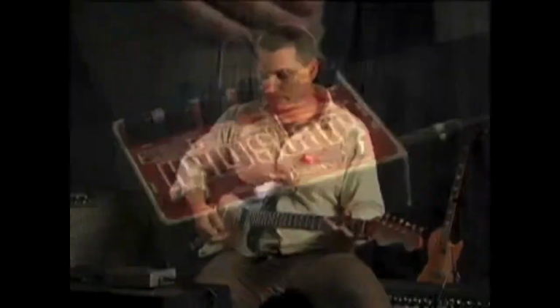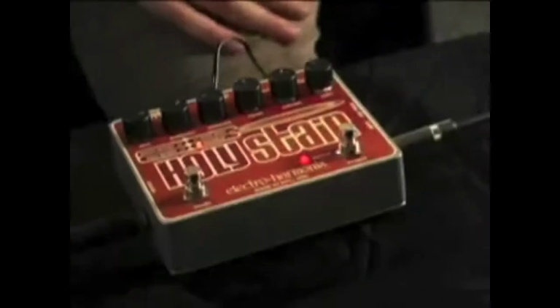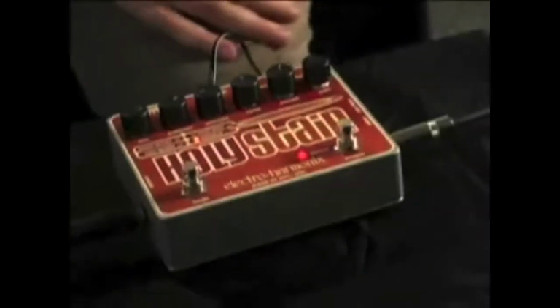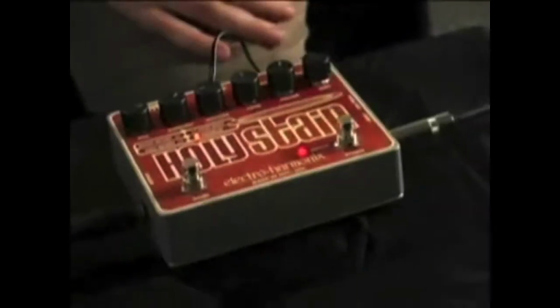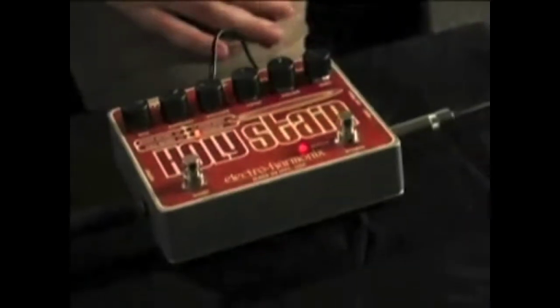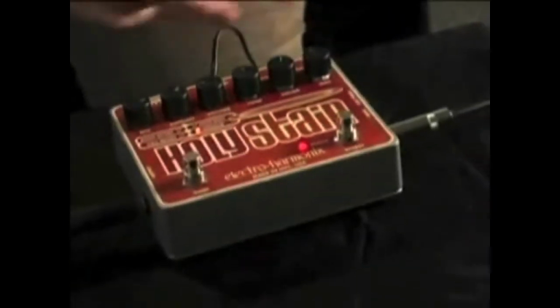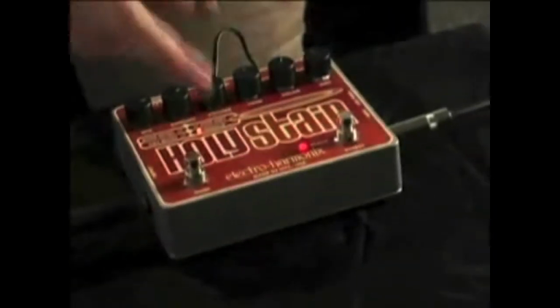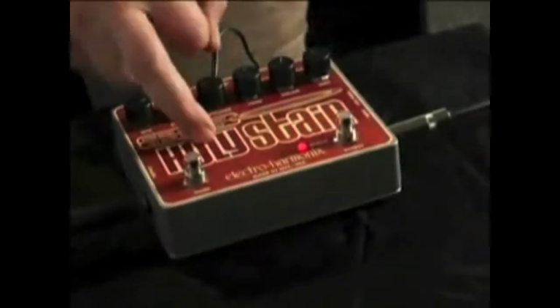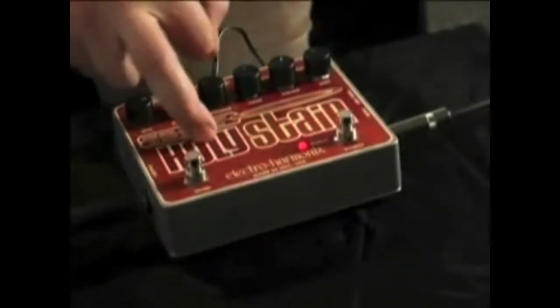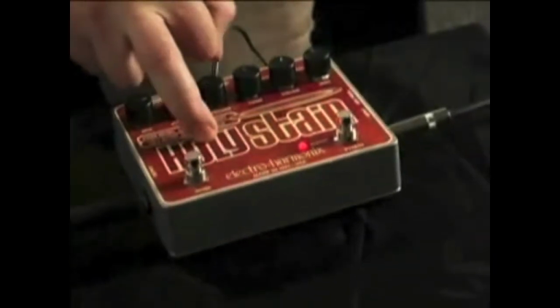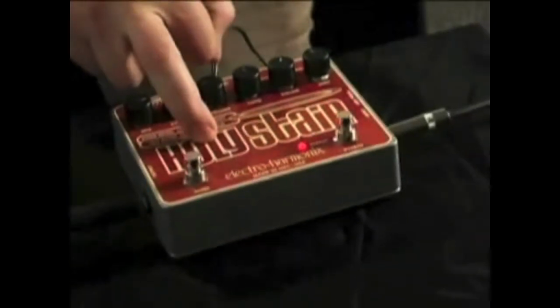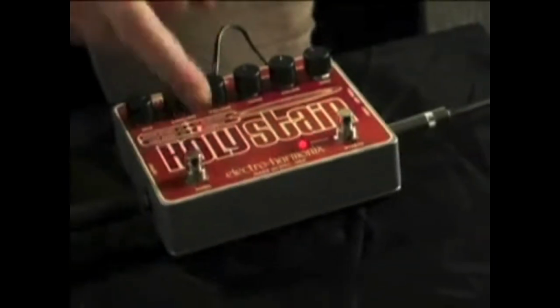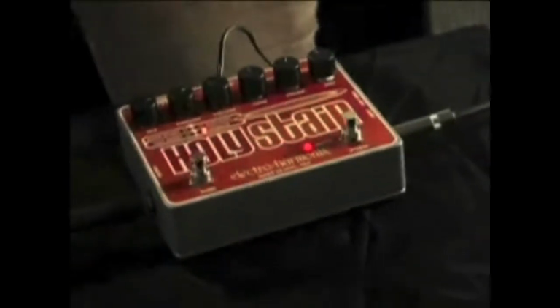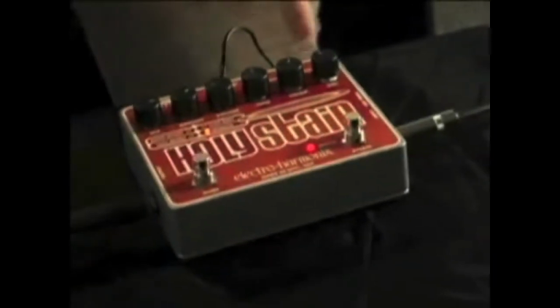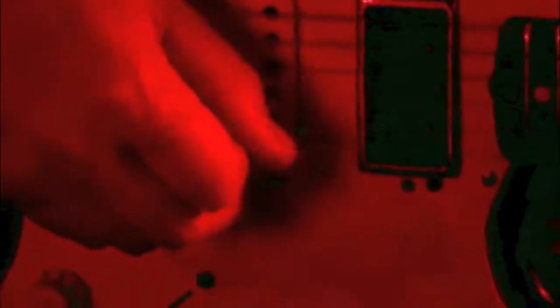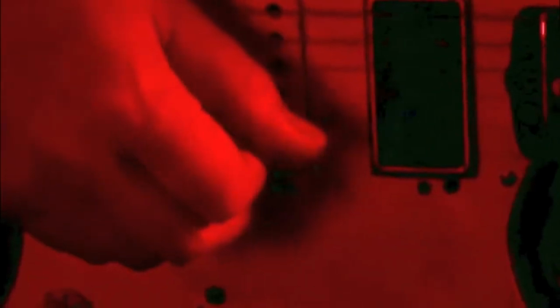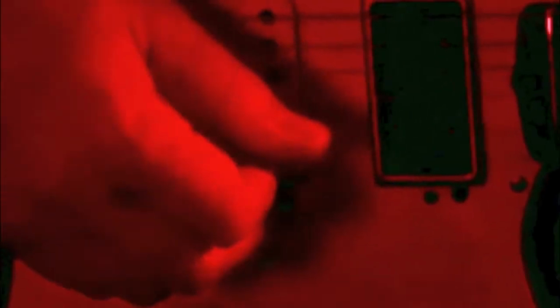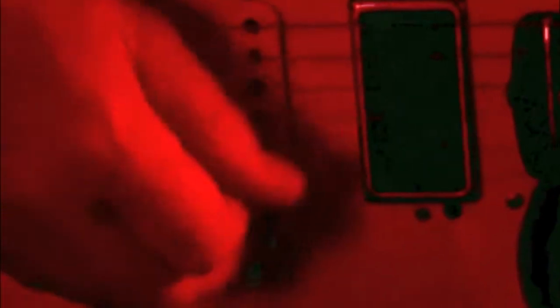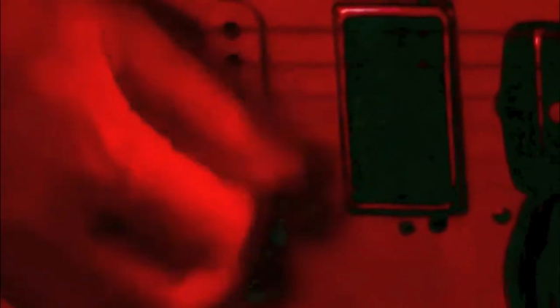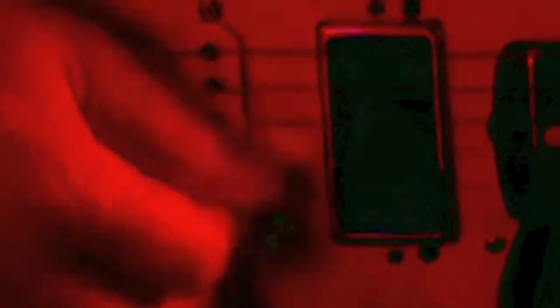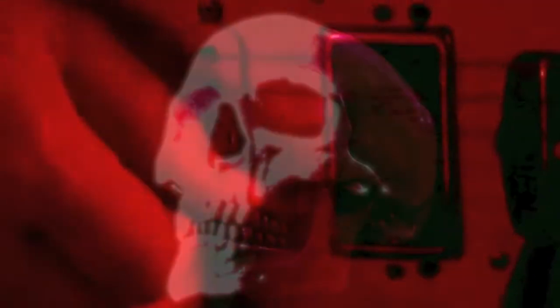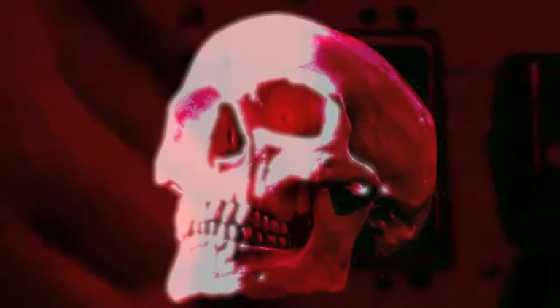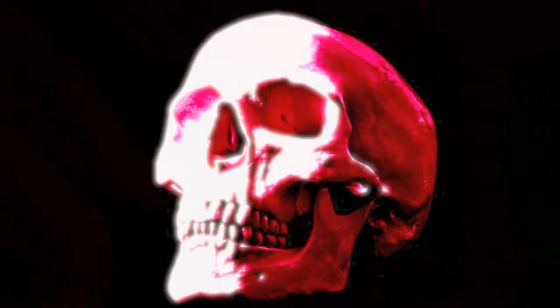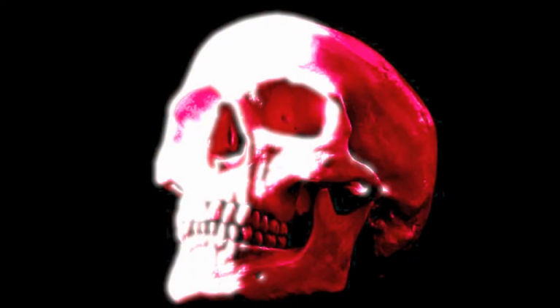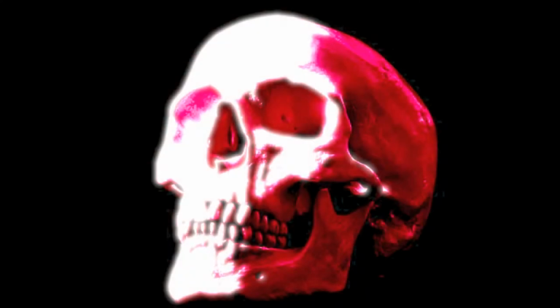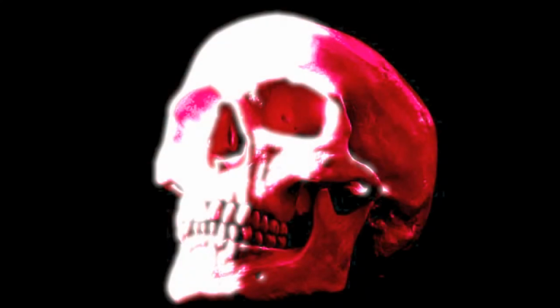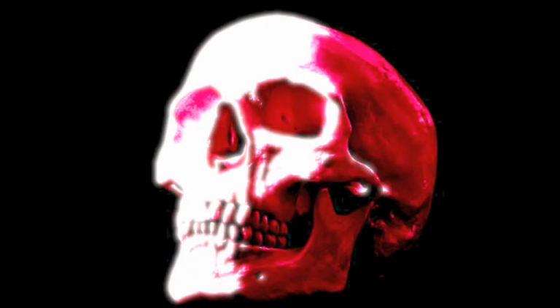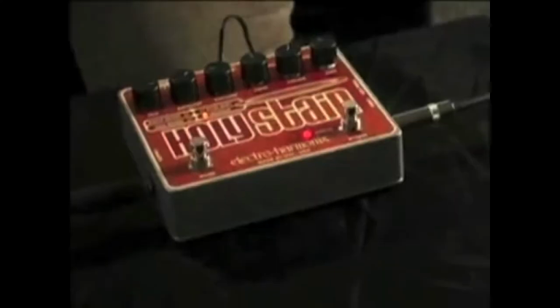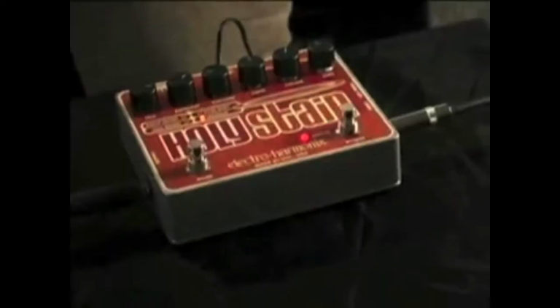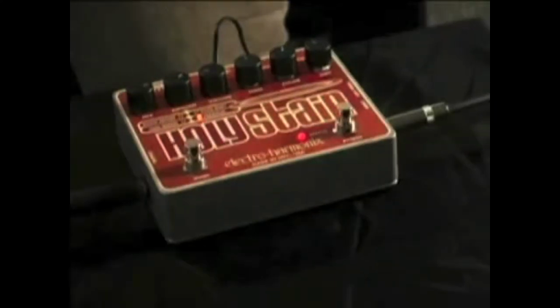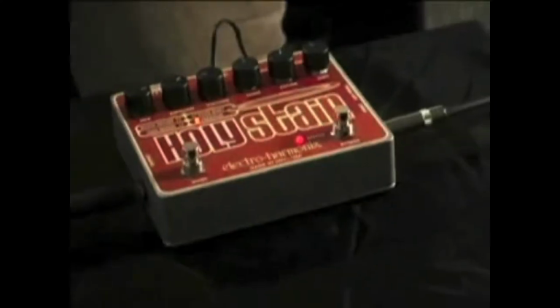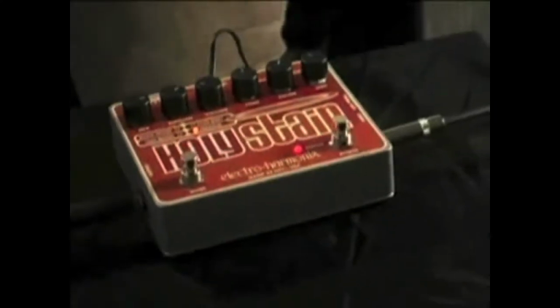Let's take a look at the tremolo function of this. We're going to keep... see what that sounds like.